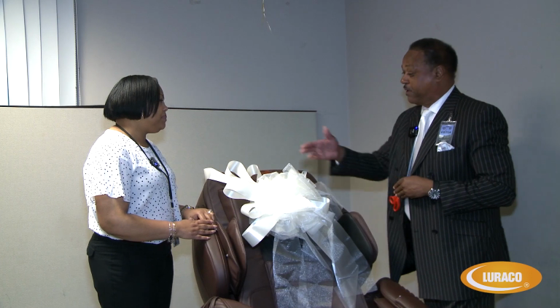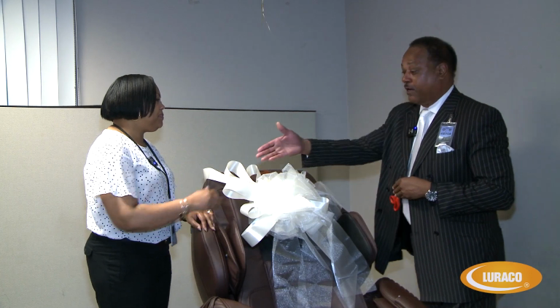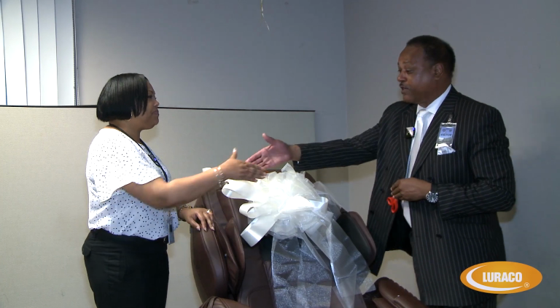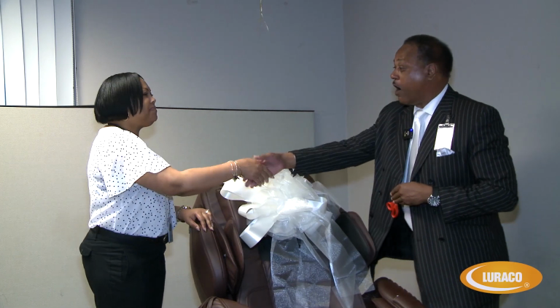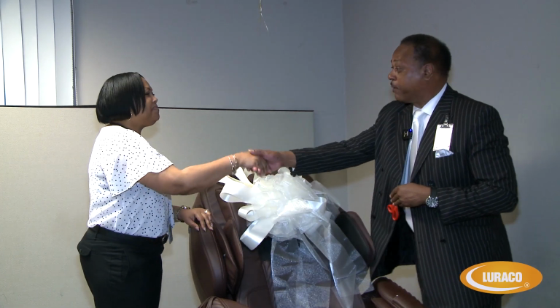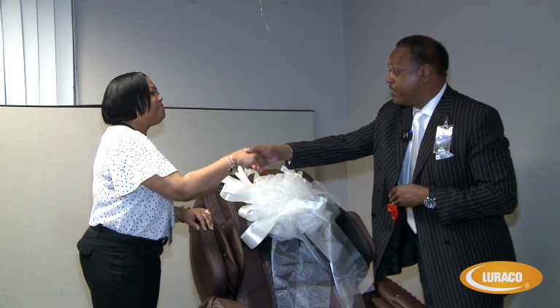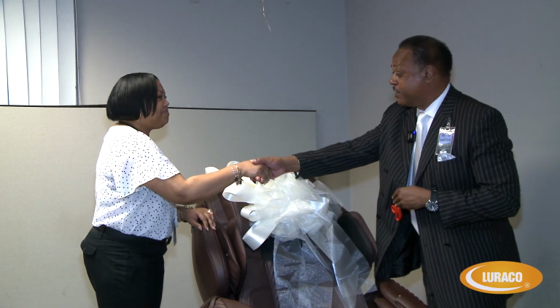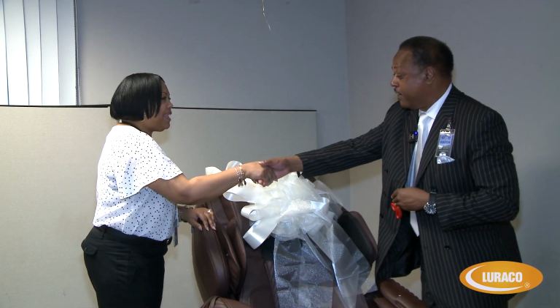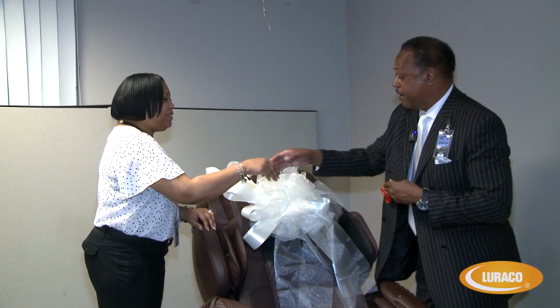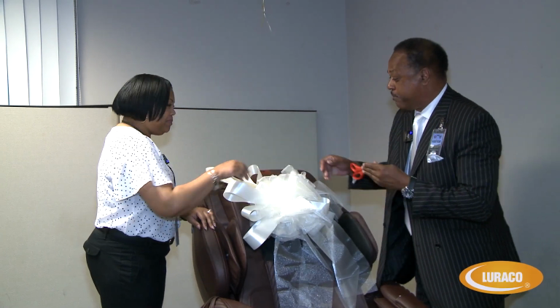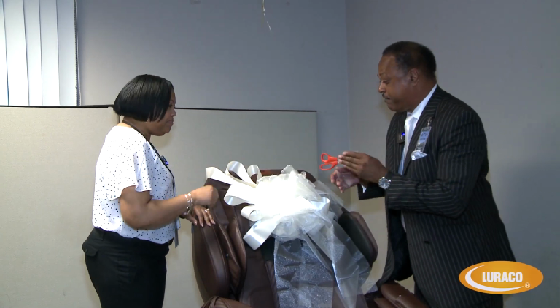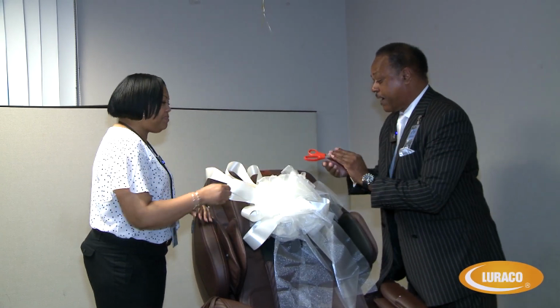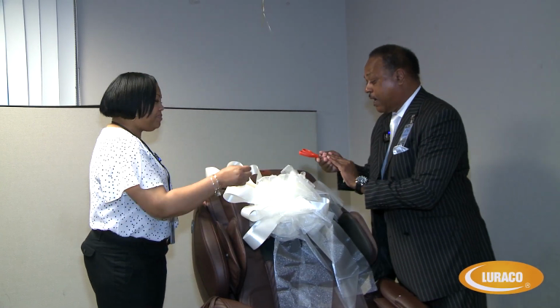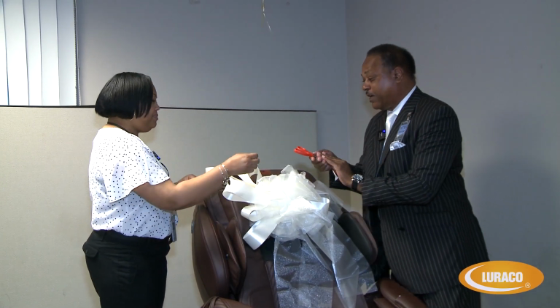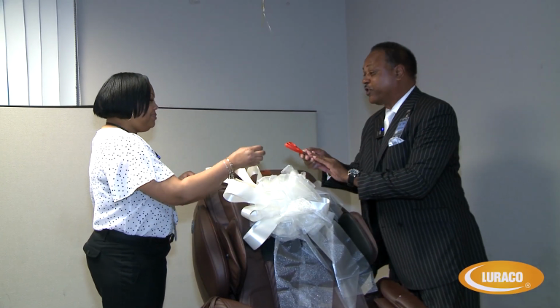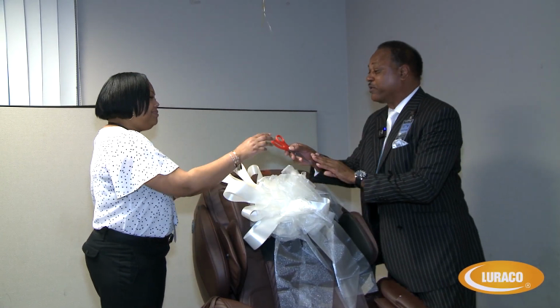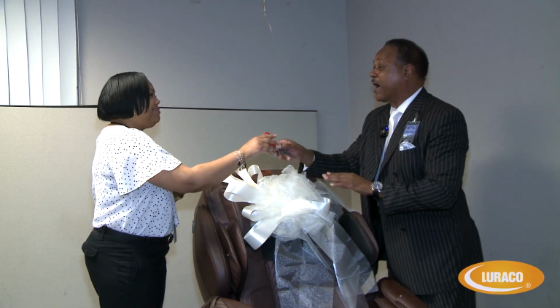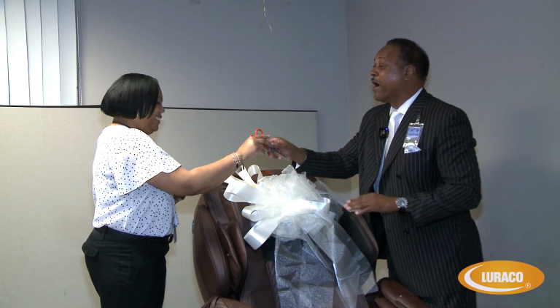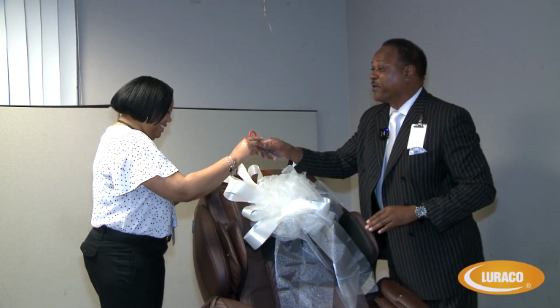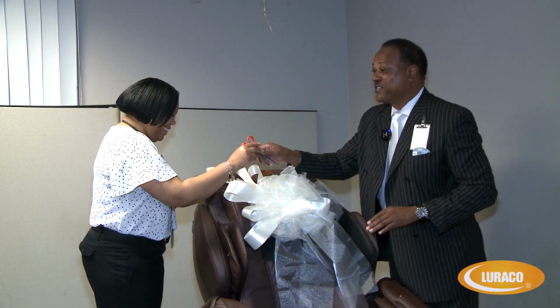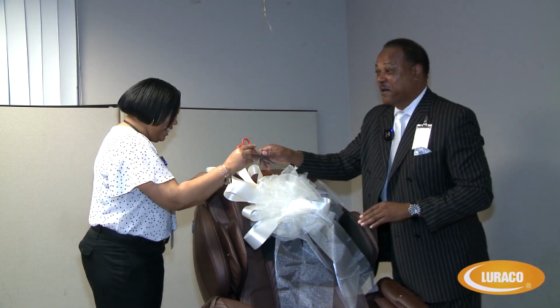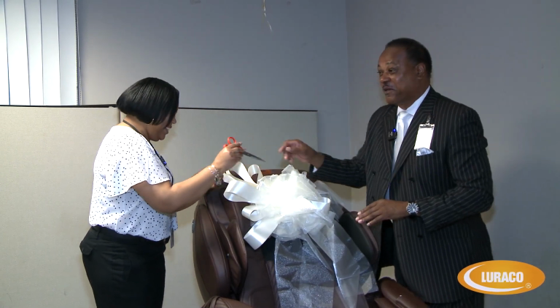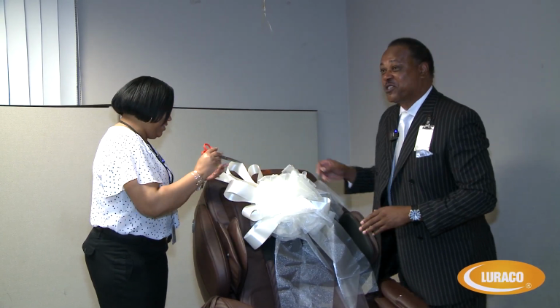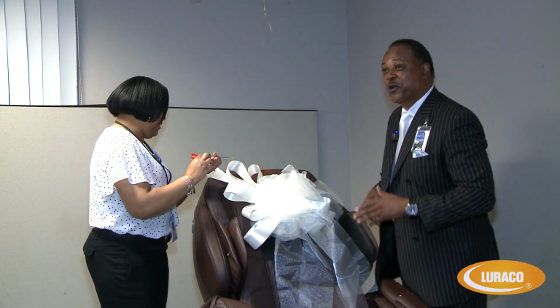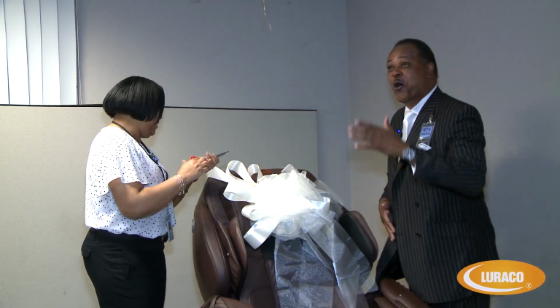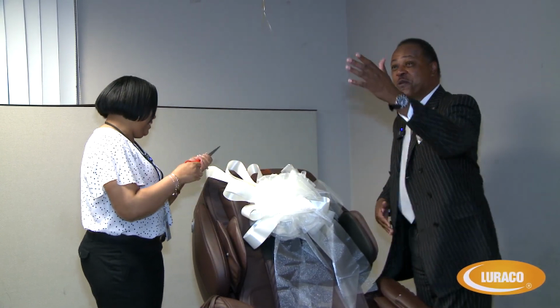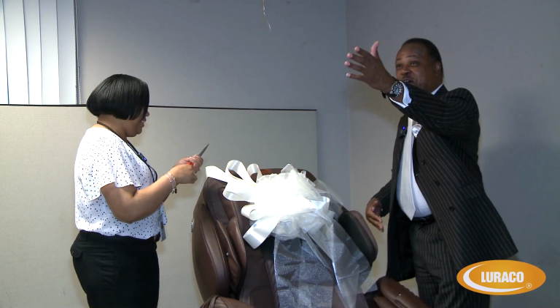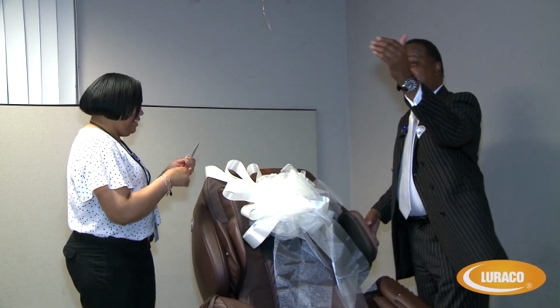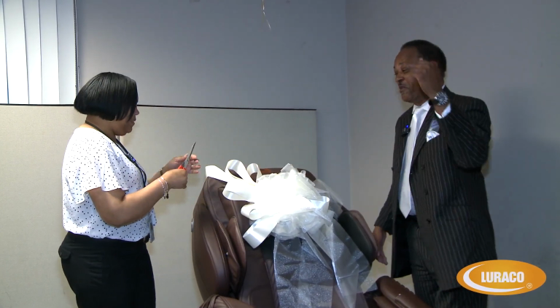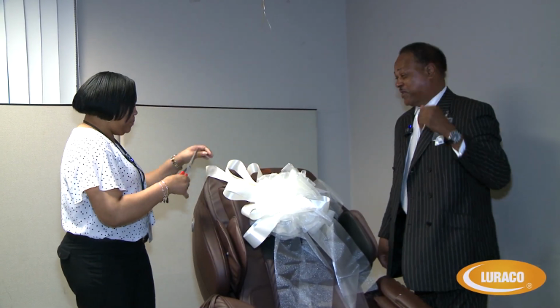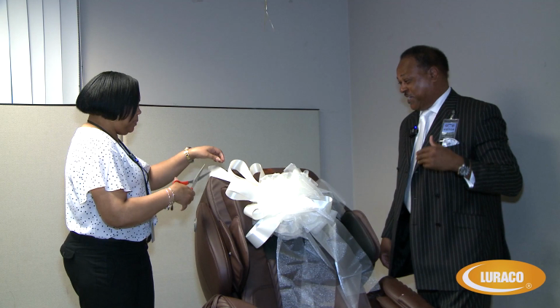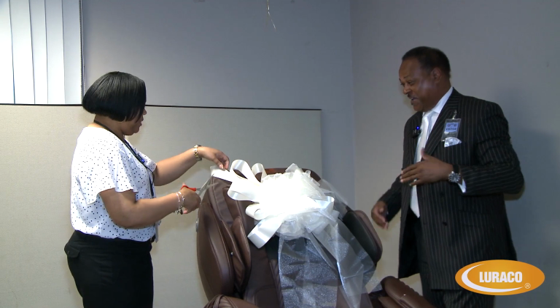It is our pleasure. Thank you. Matter of fact, I'll let you do the honors — you're going to open it up for the team. Thank you.